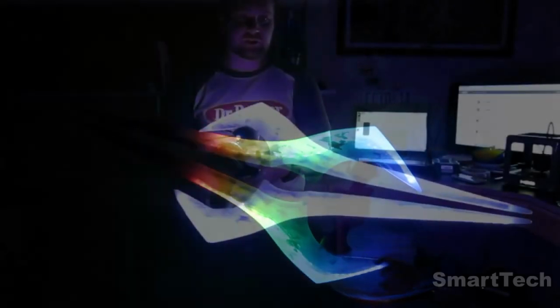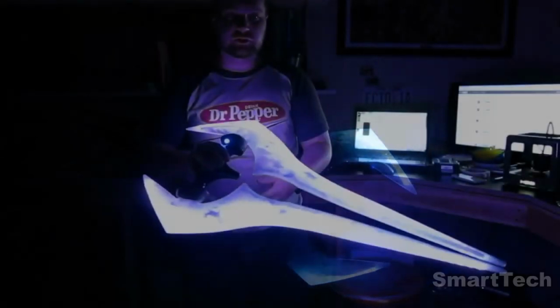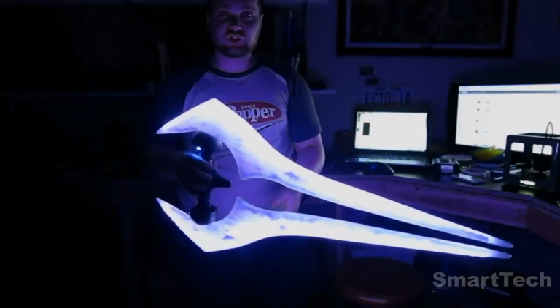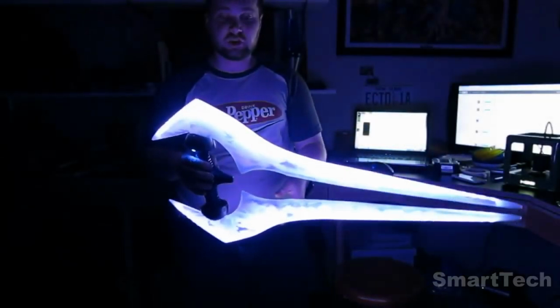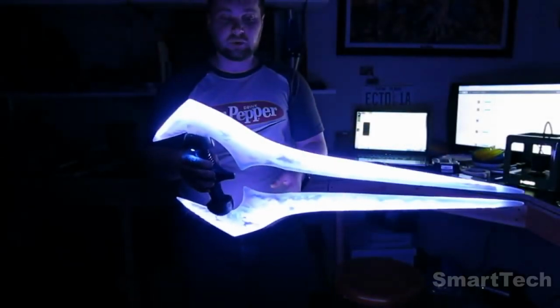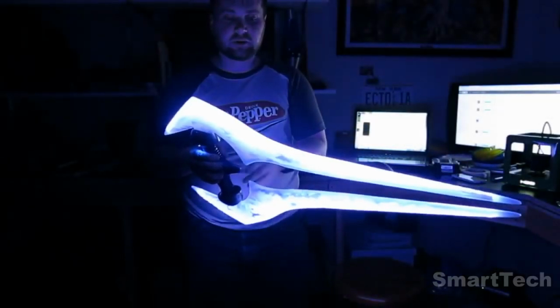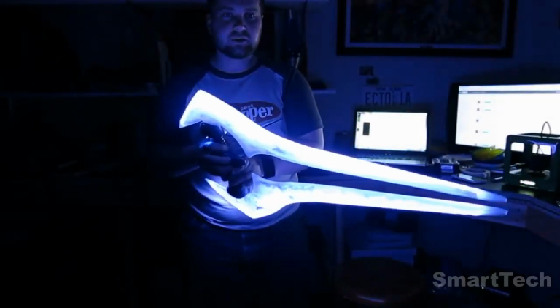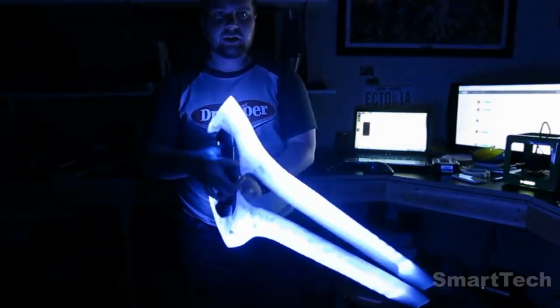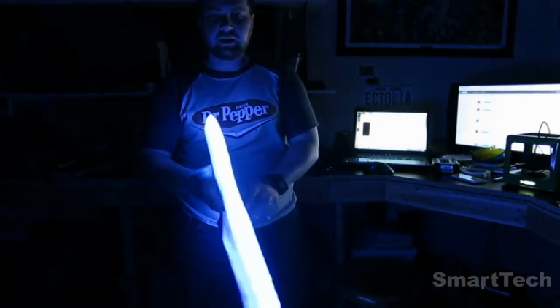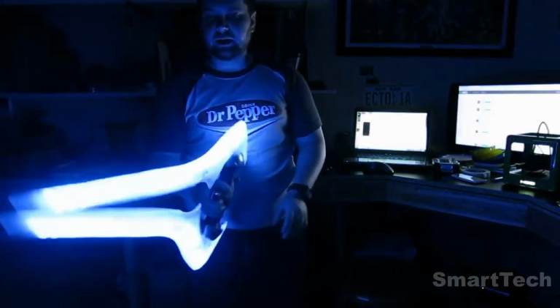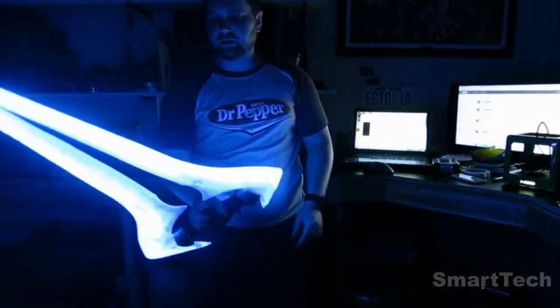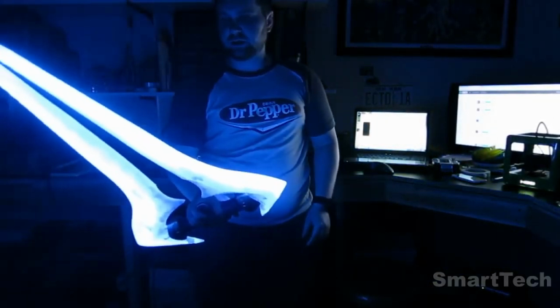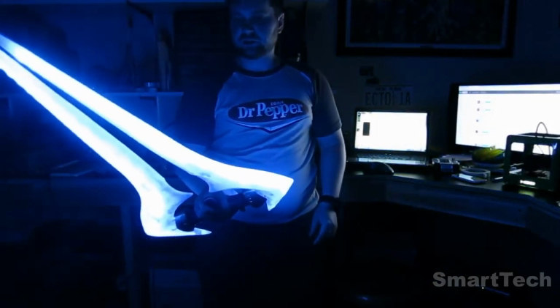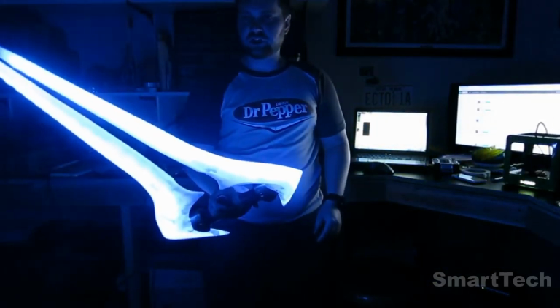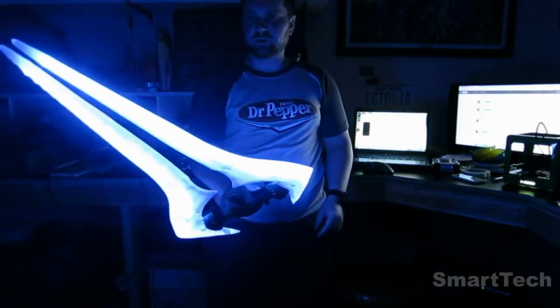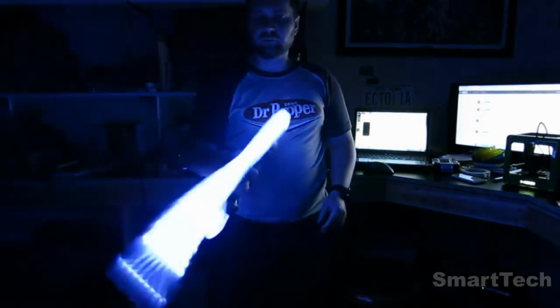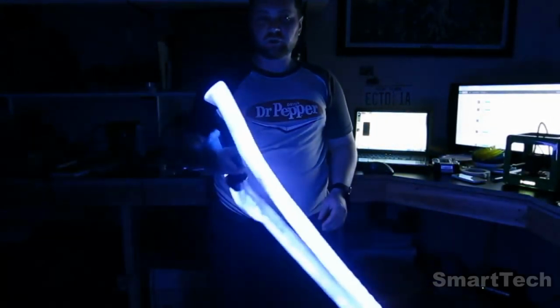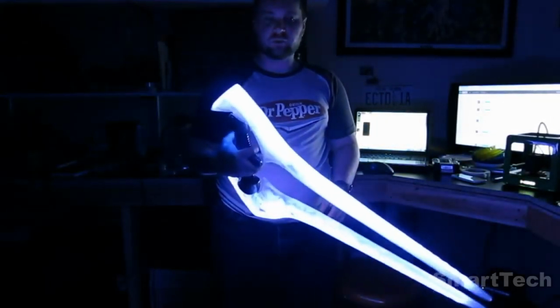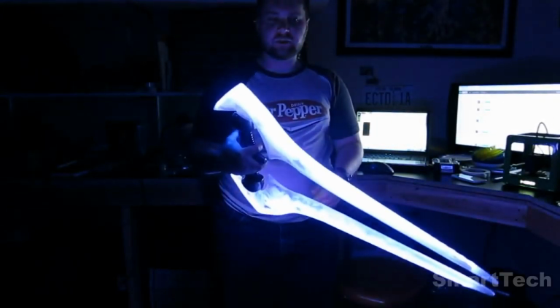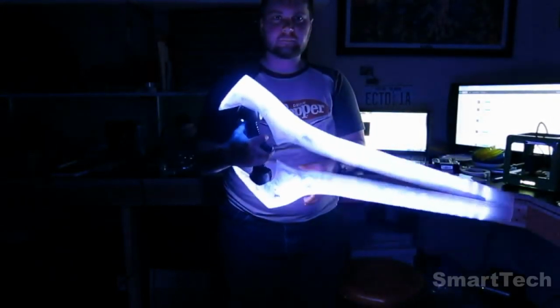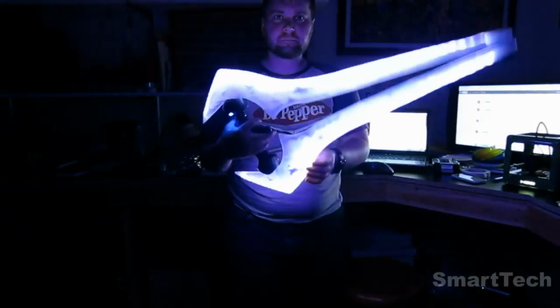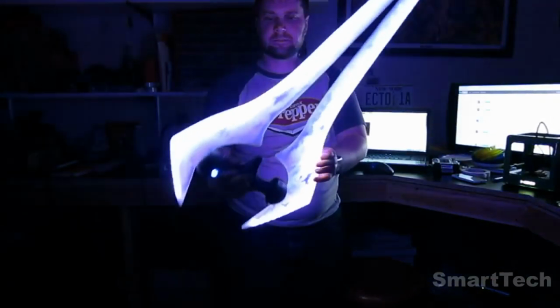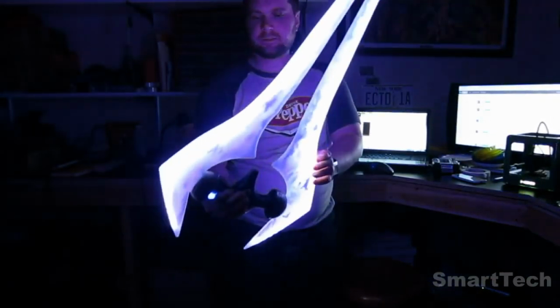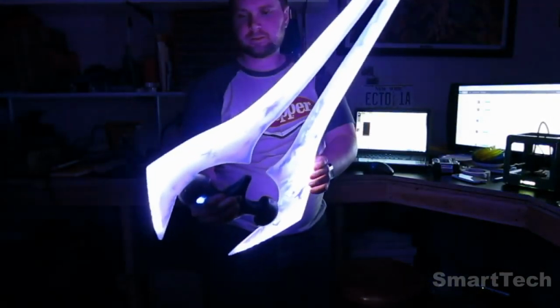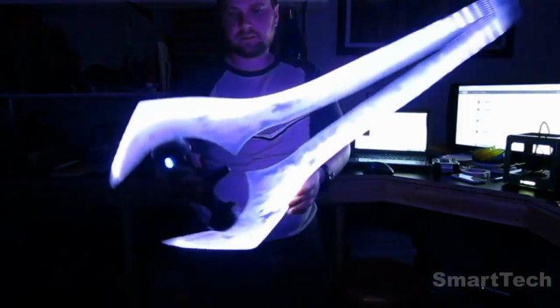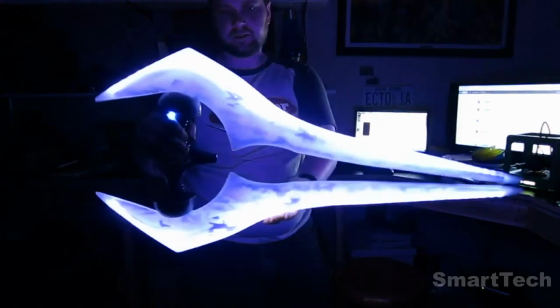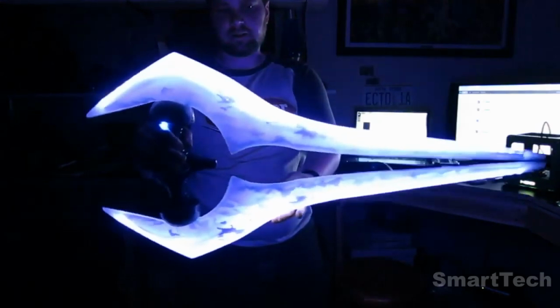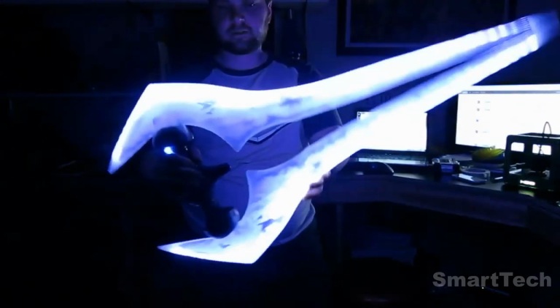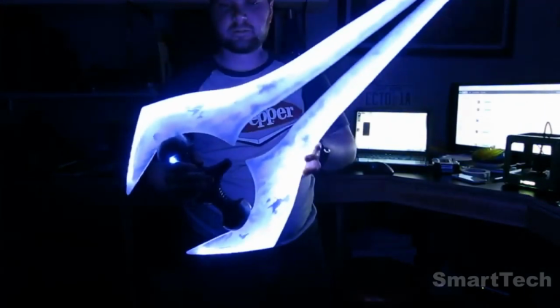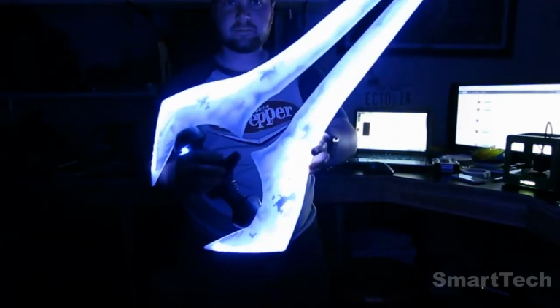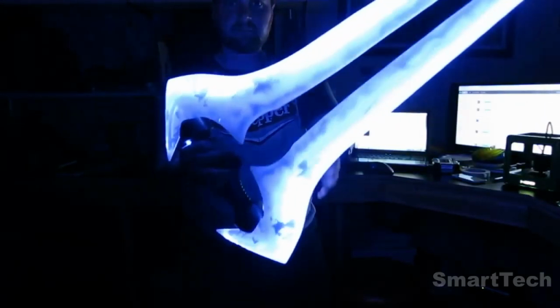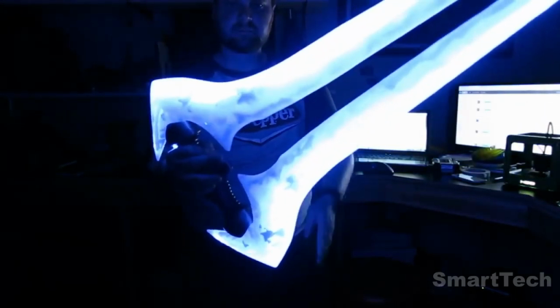But if you're looking for something cooler, check out this YouTuber's homemade version complete with light effects.